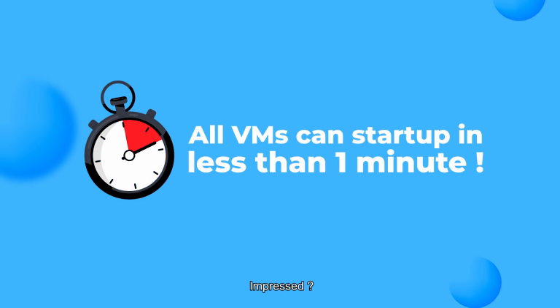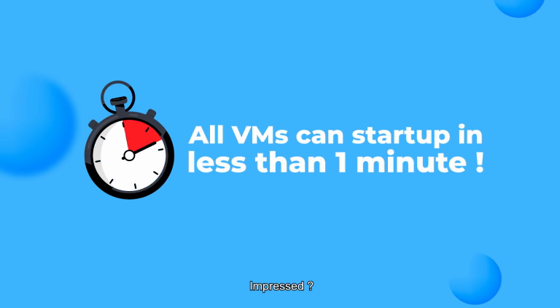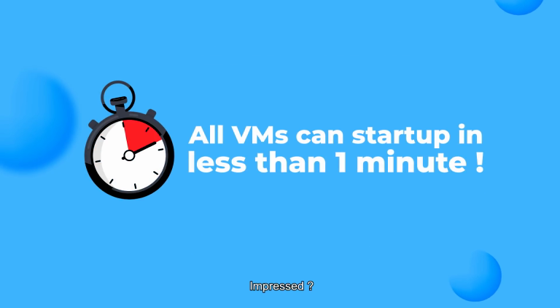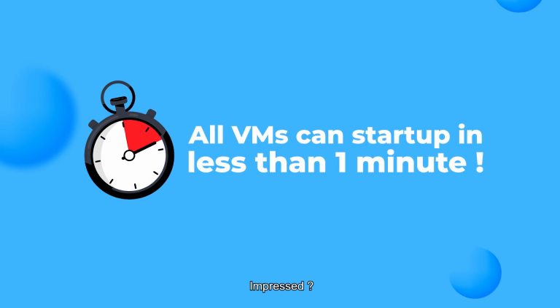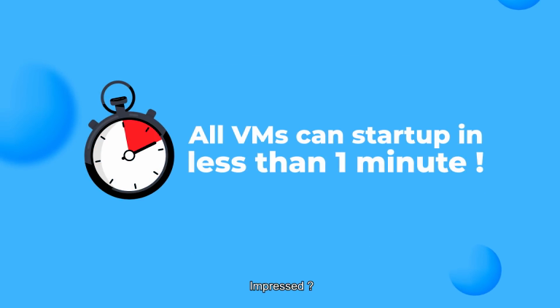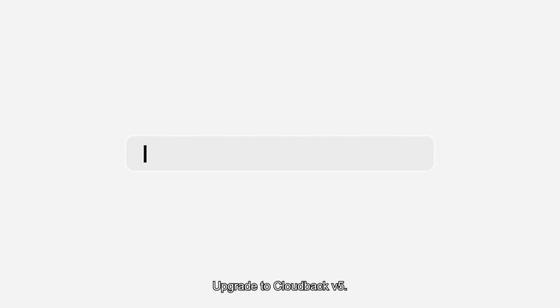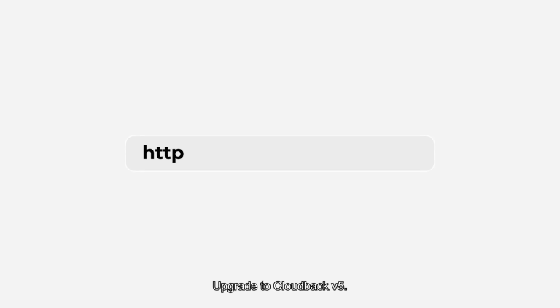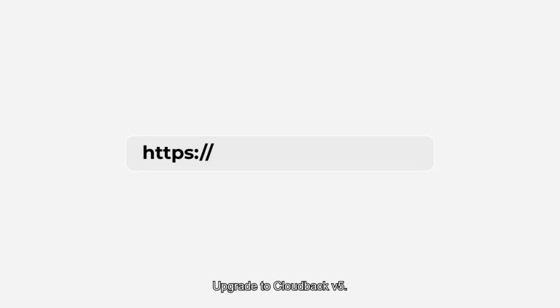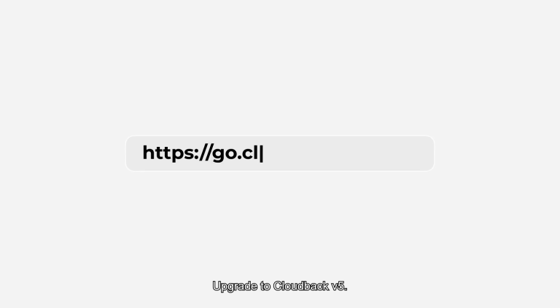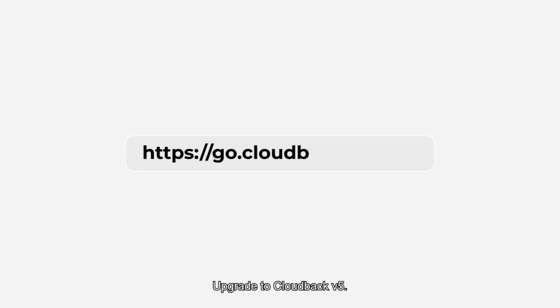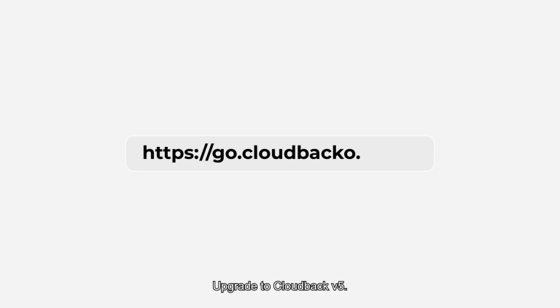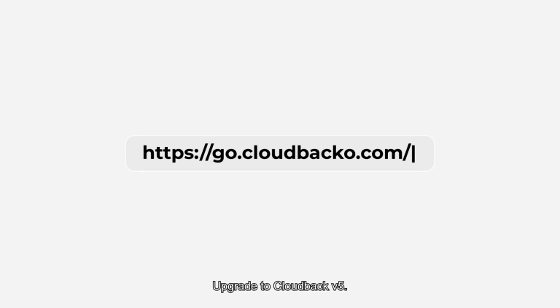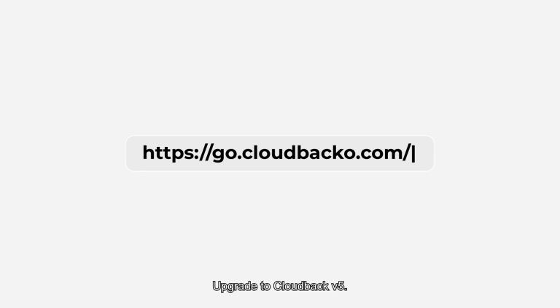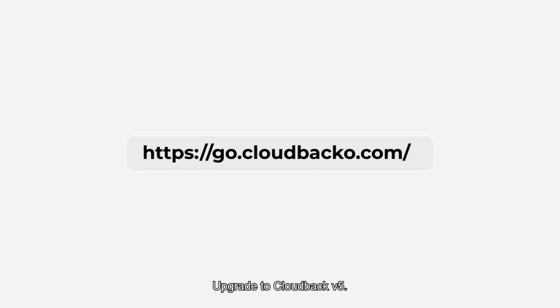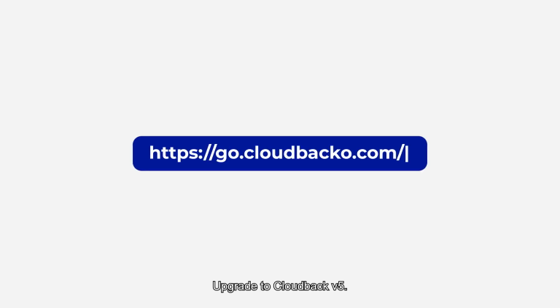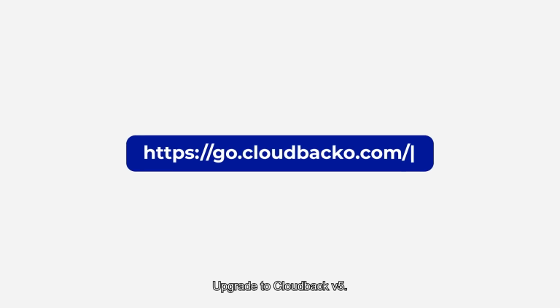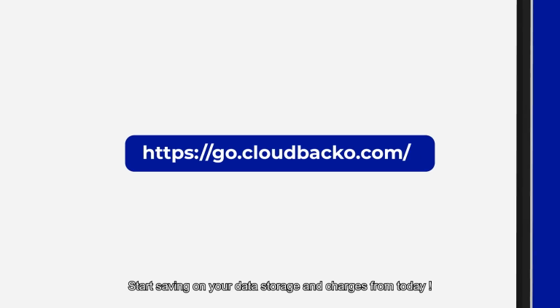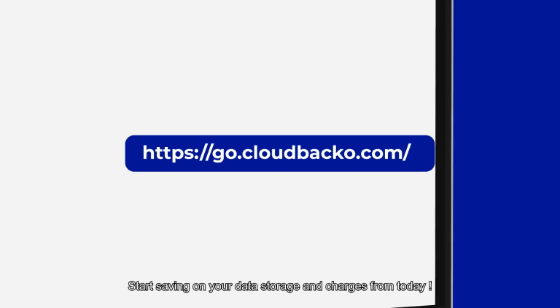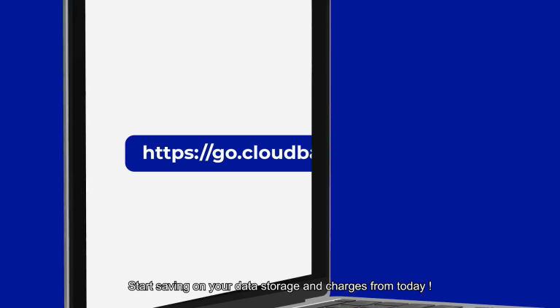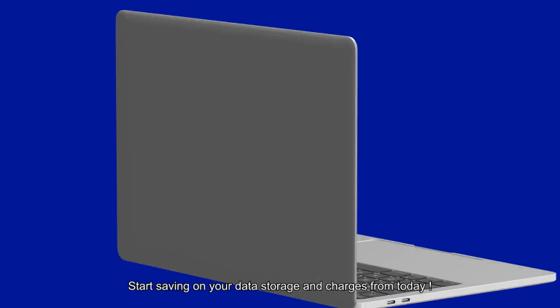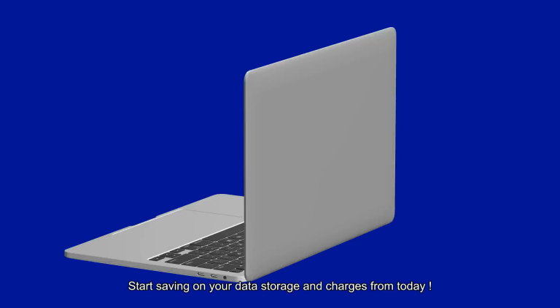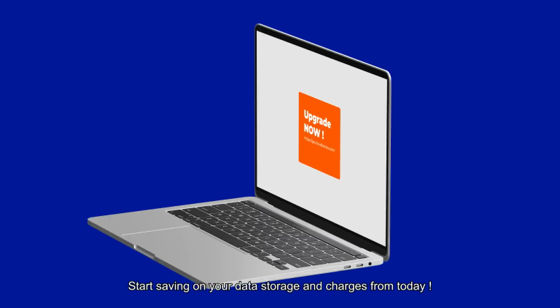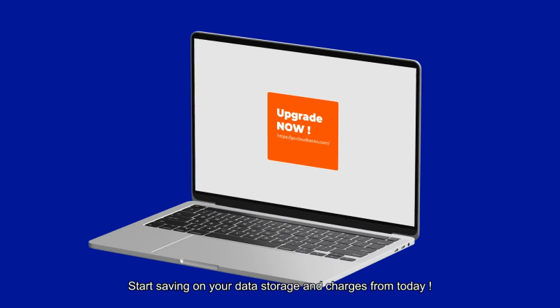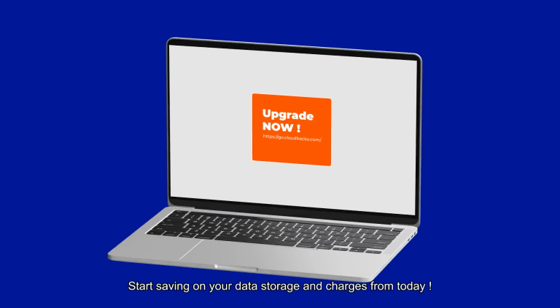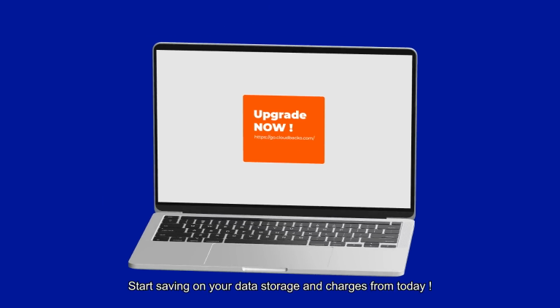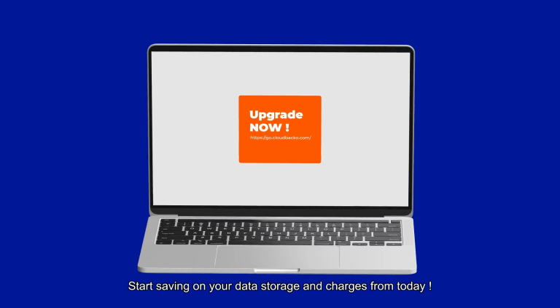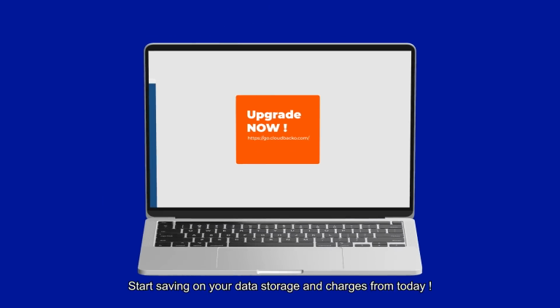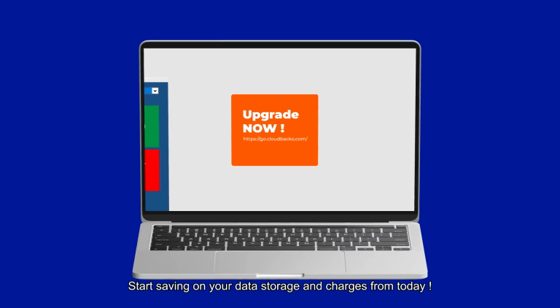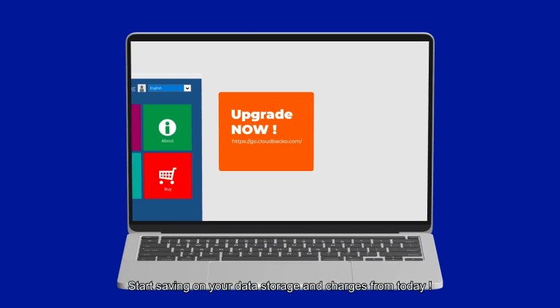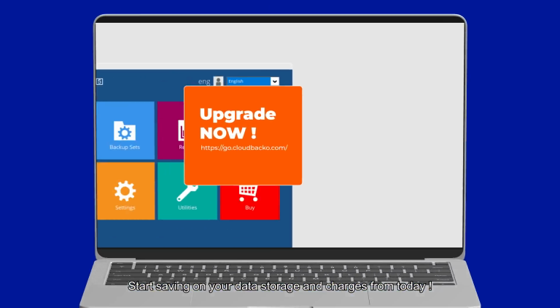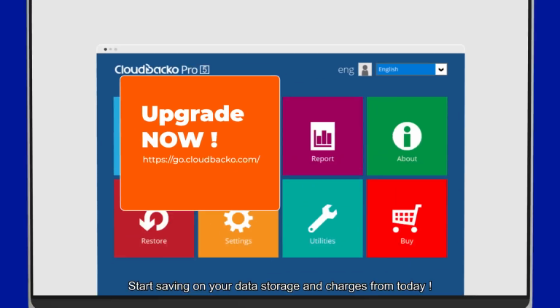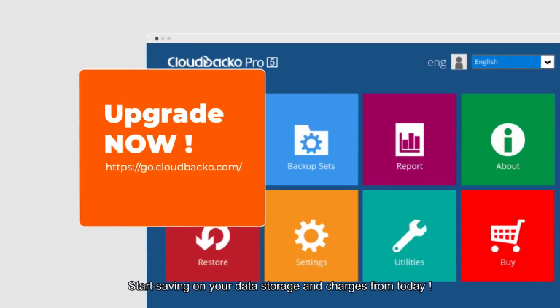Impressed? Upgrade to Cloud Backup version 5 and start saving on your data storage and charges from today.